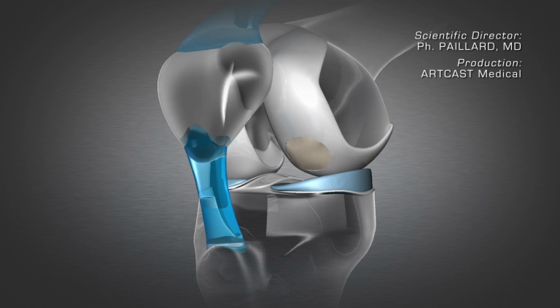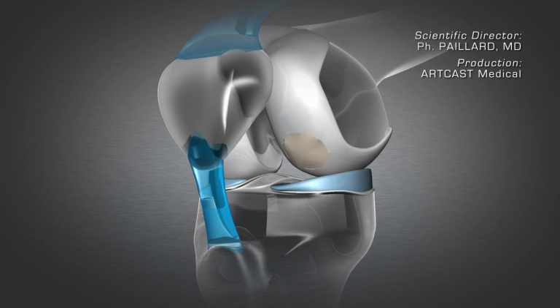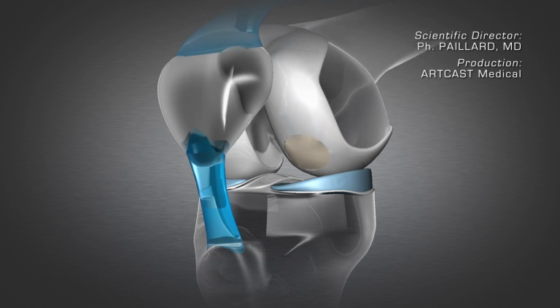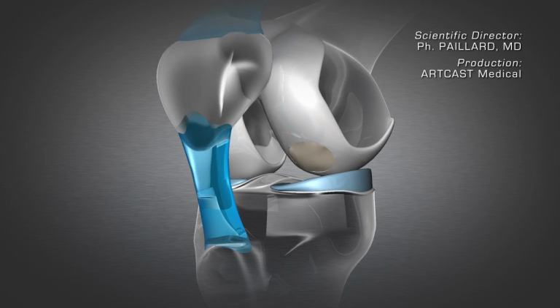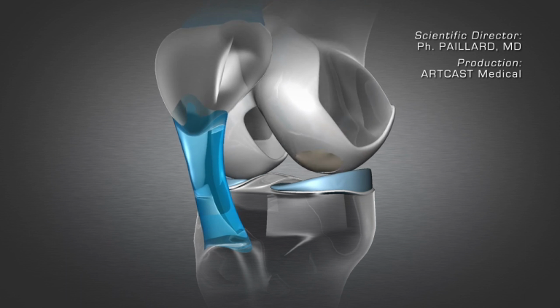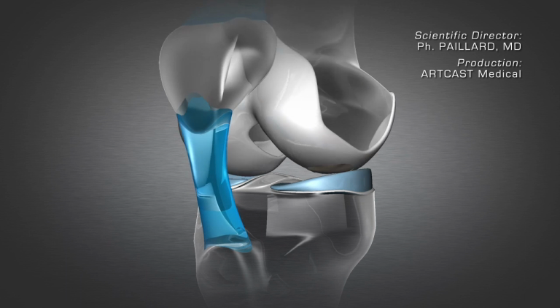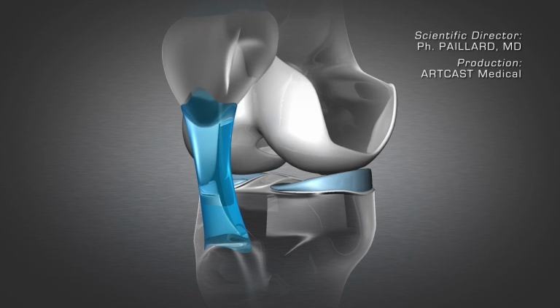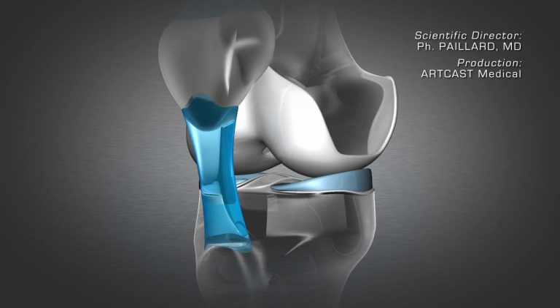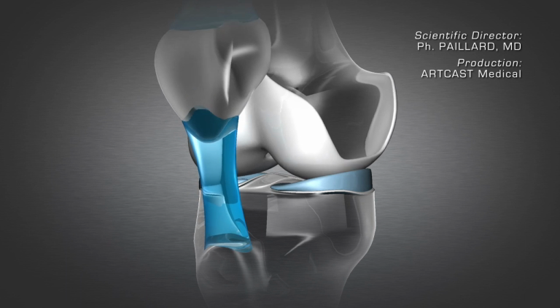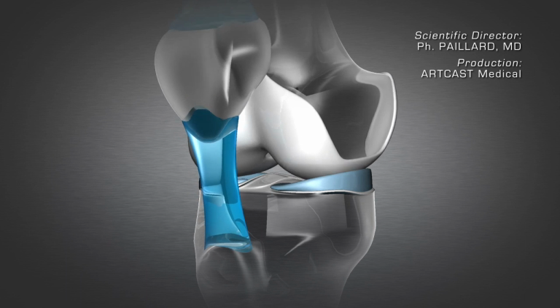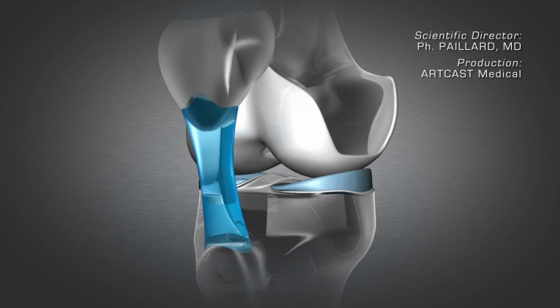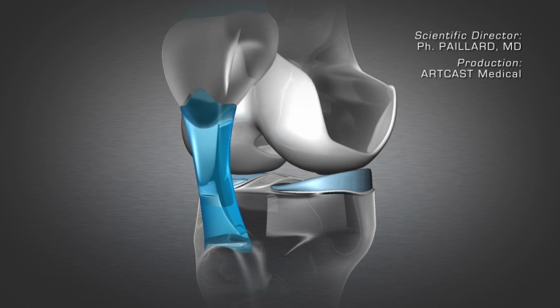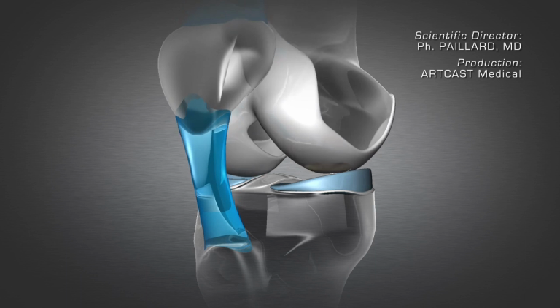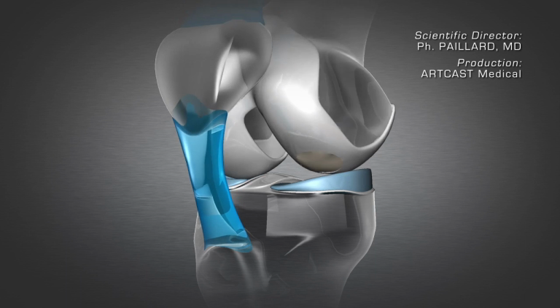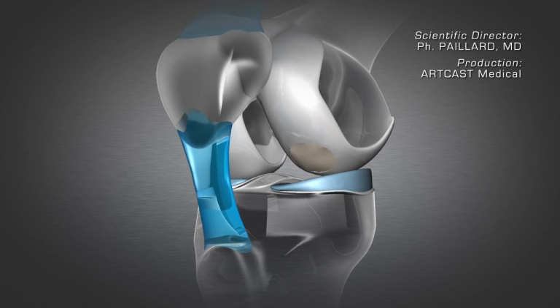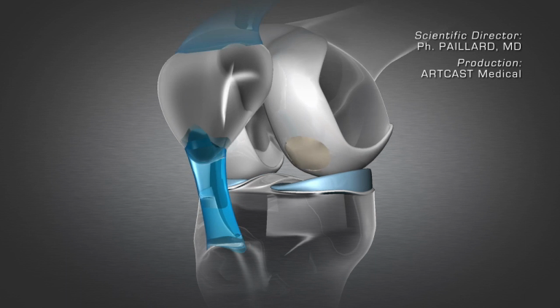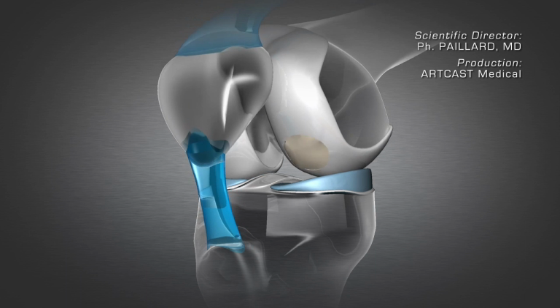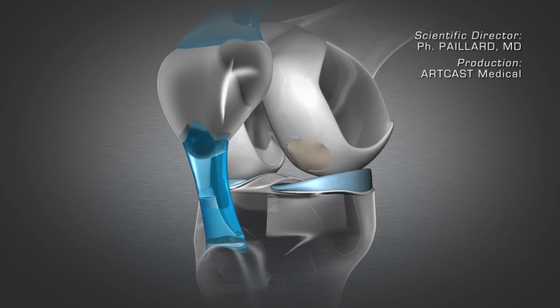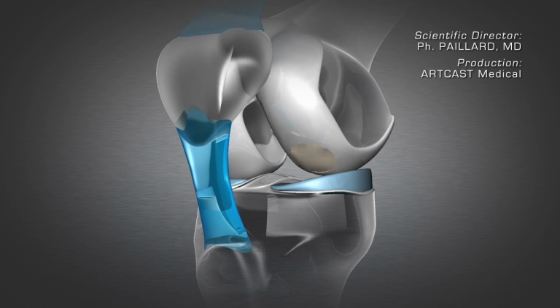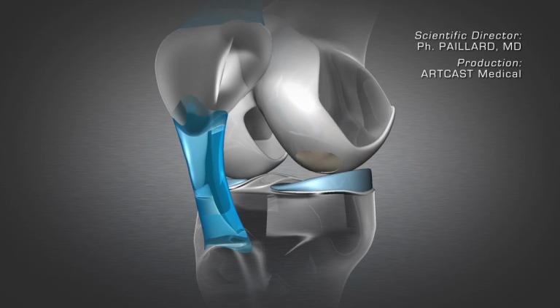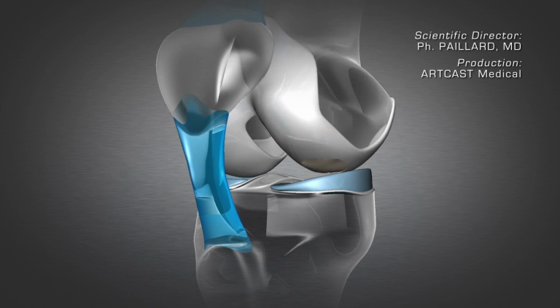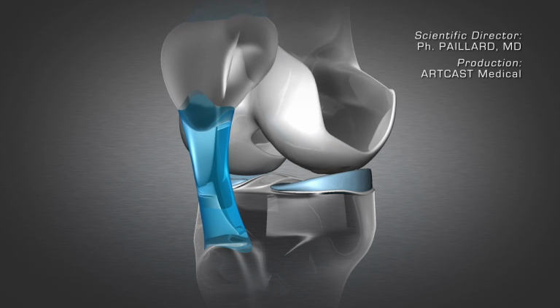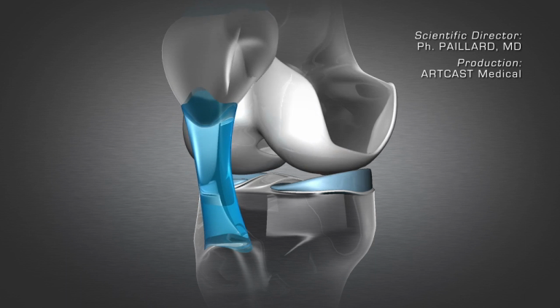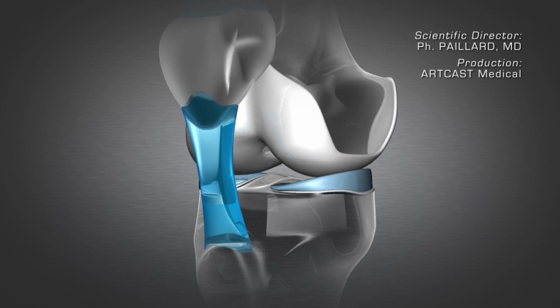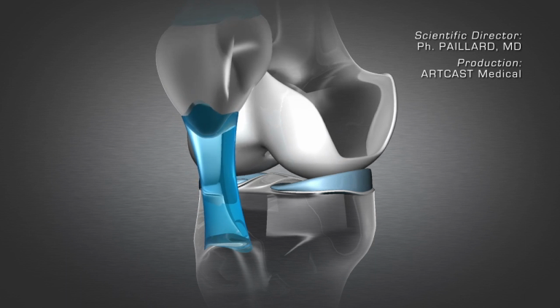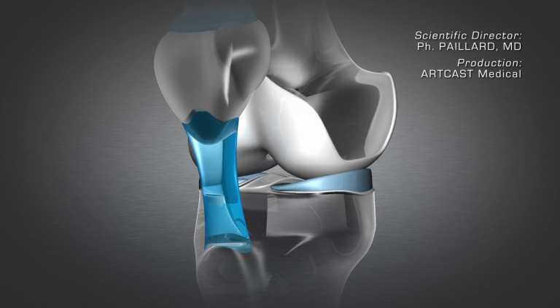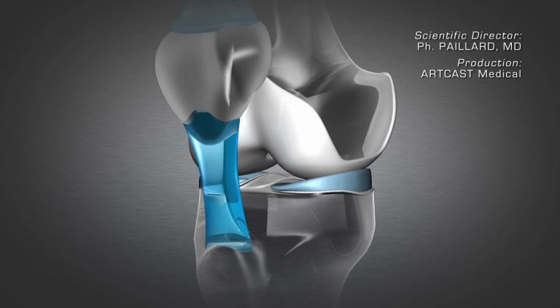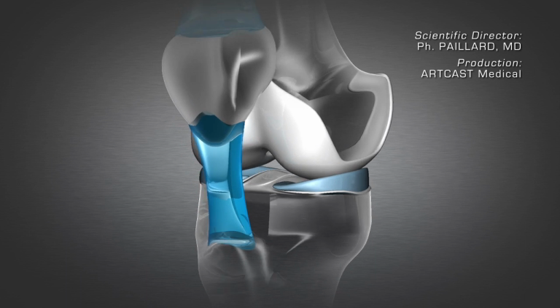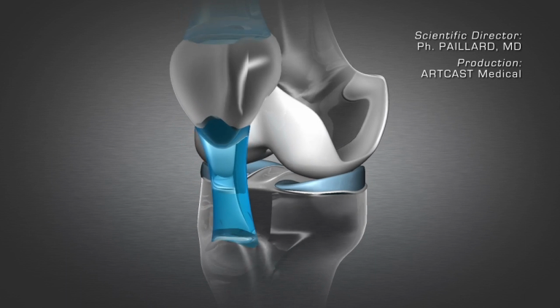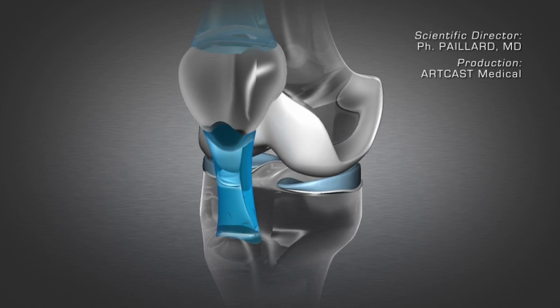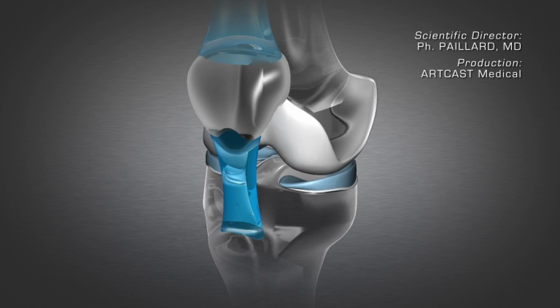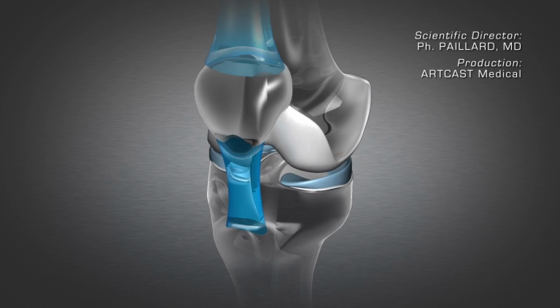A few weeks or even a few months are necessary for the surface of the cartilage to heal.